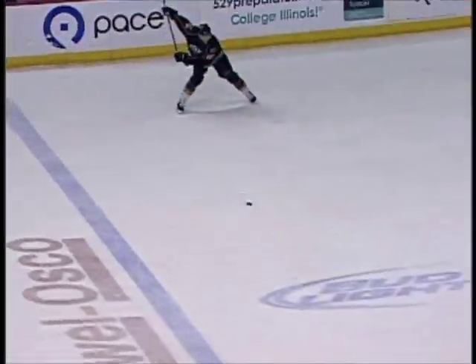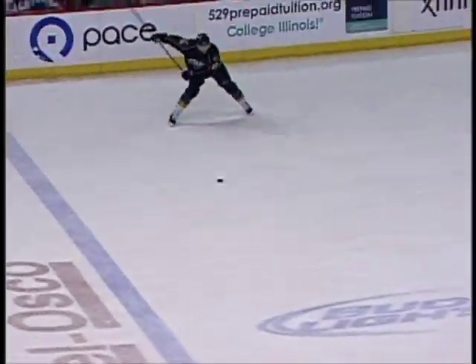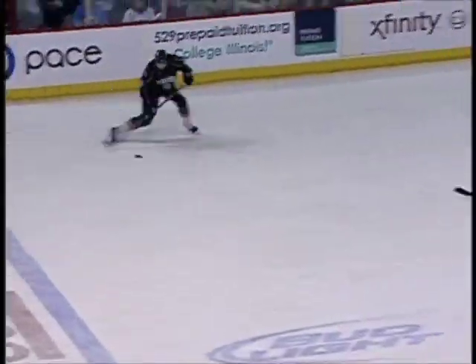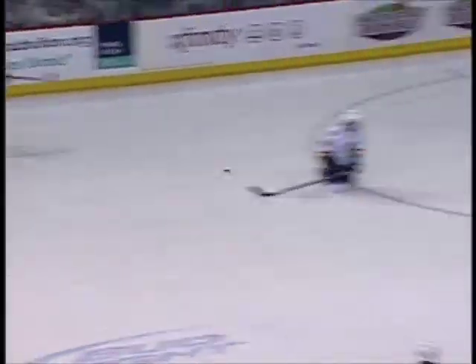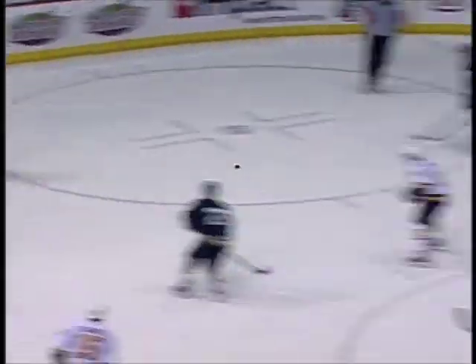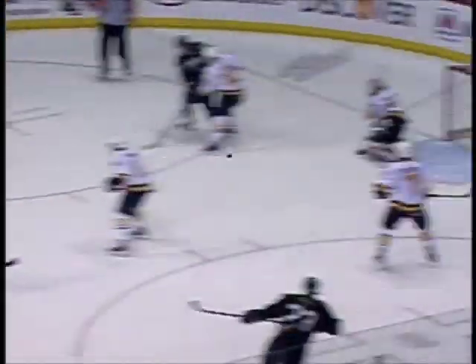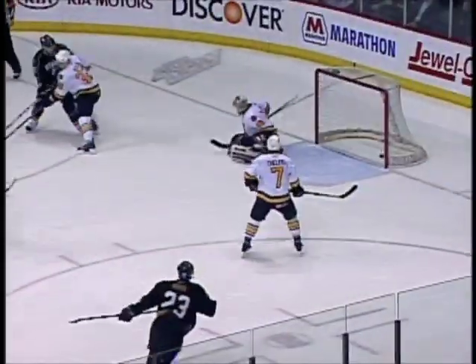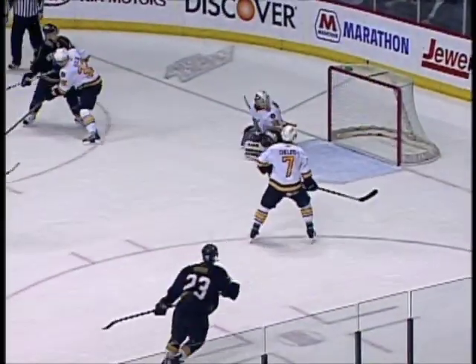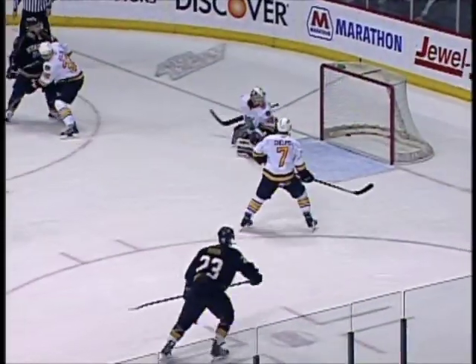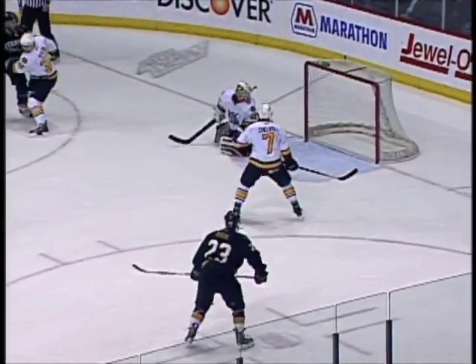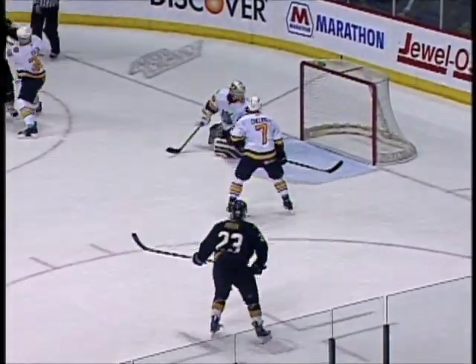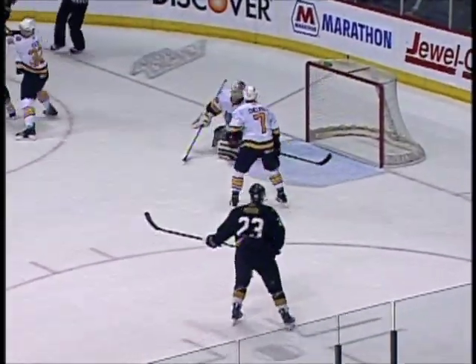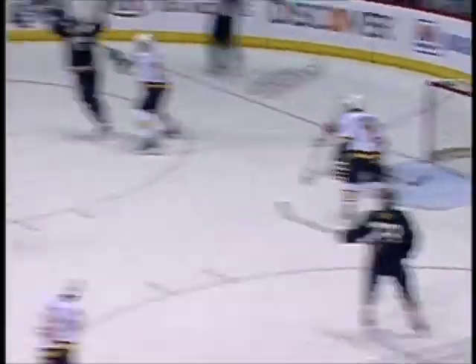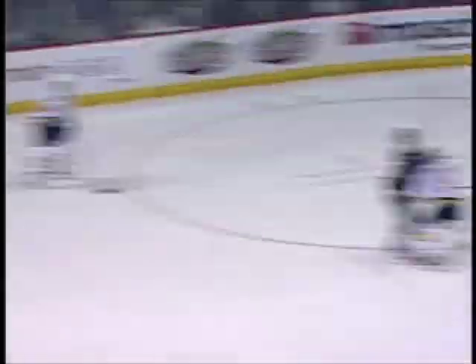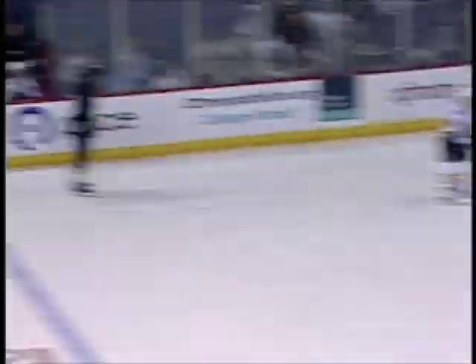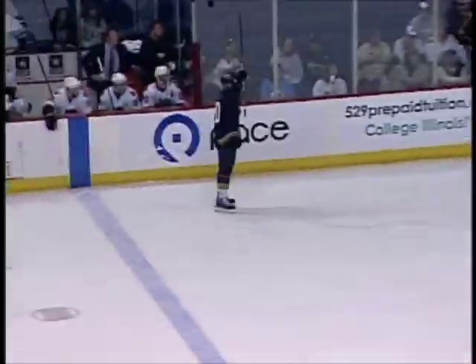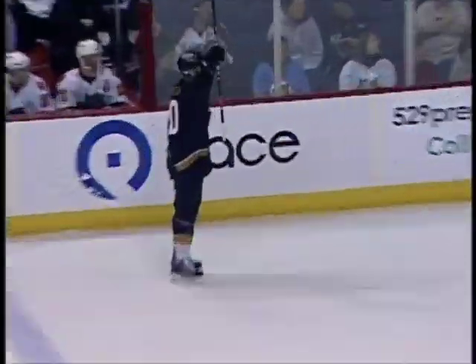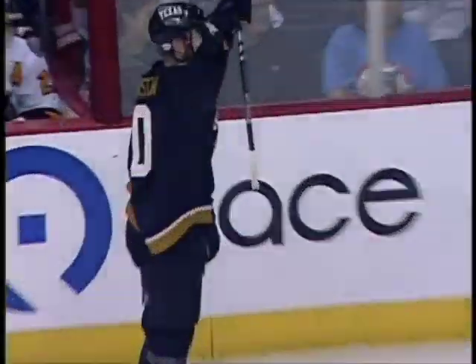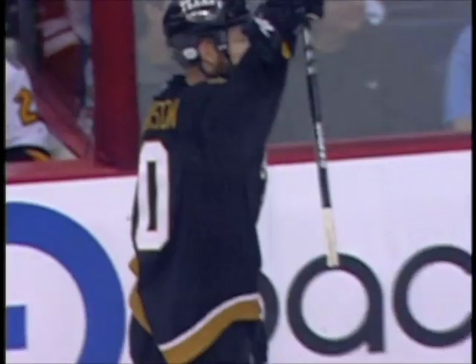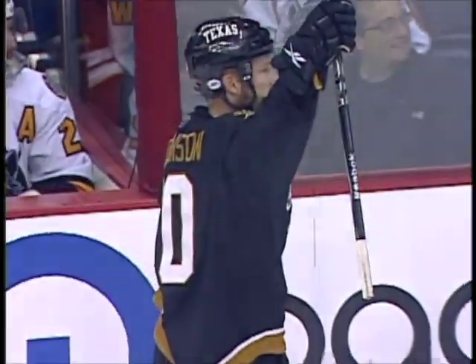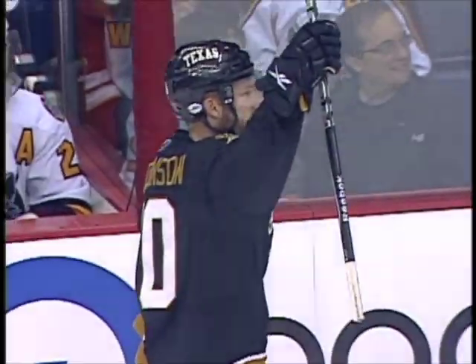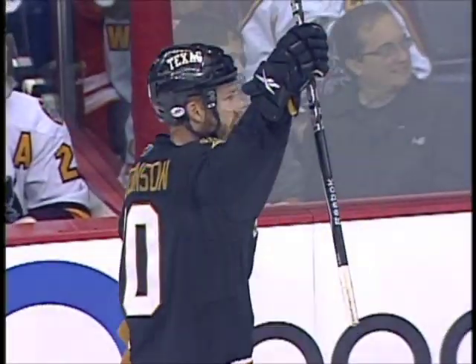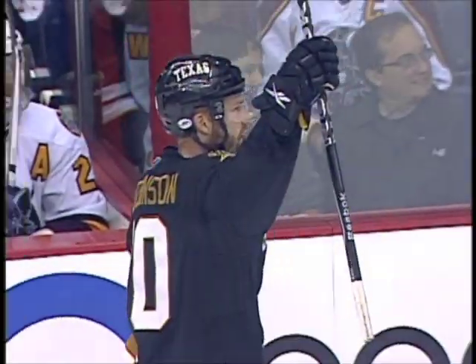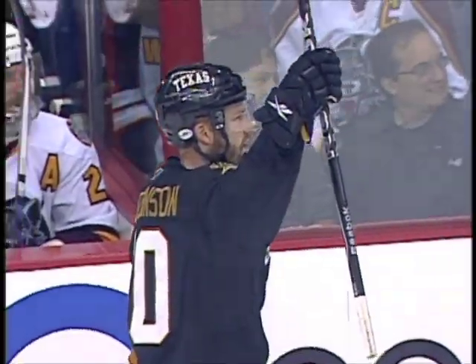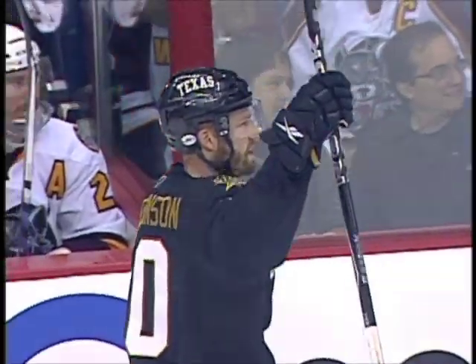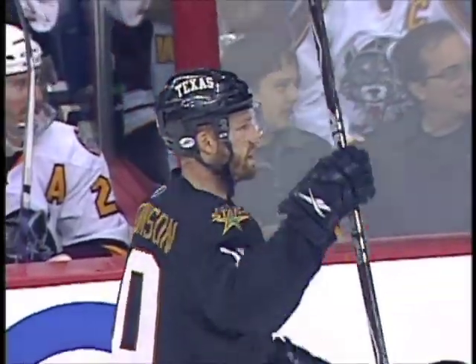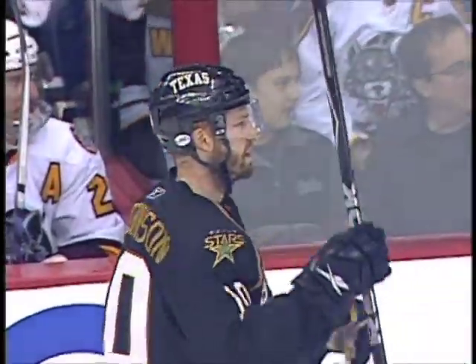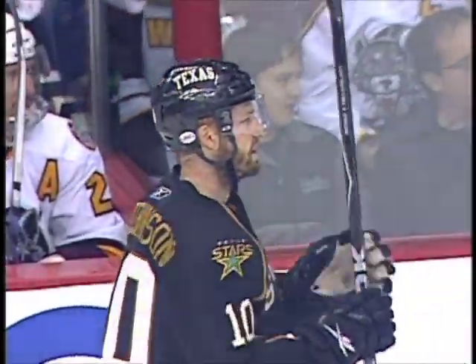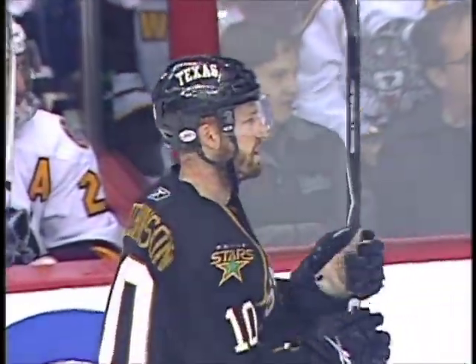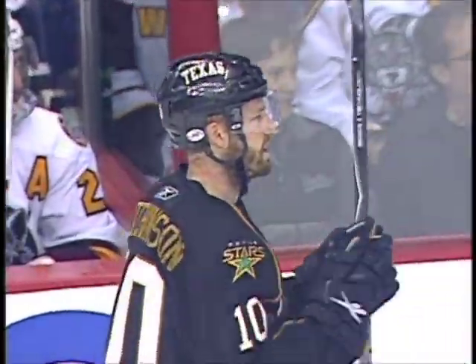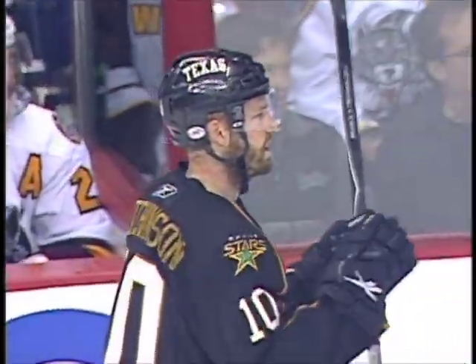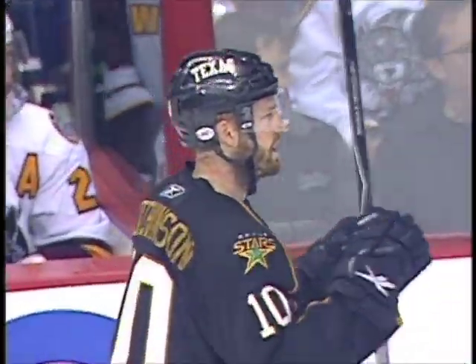He scores! Off the post and in — we're tied at five.